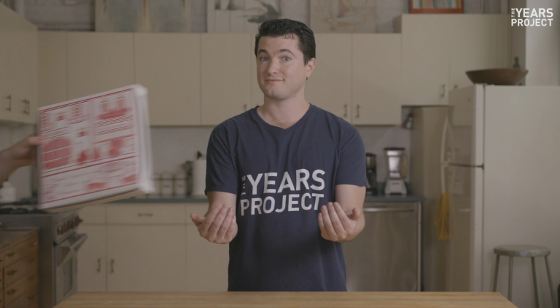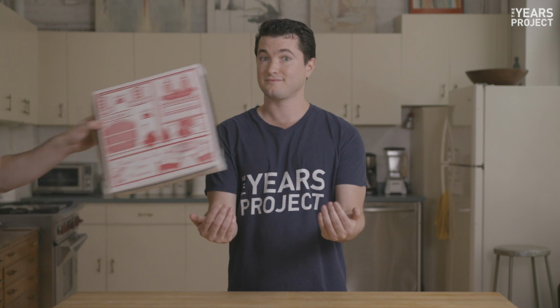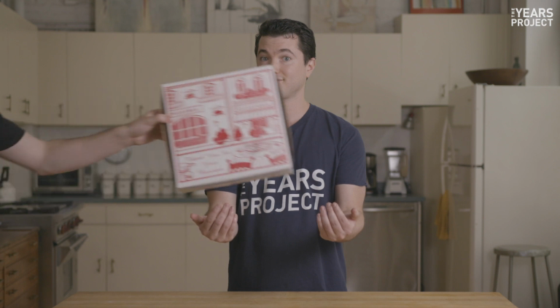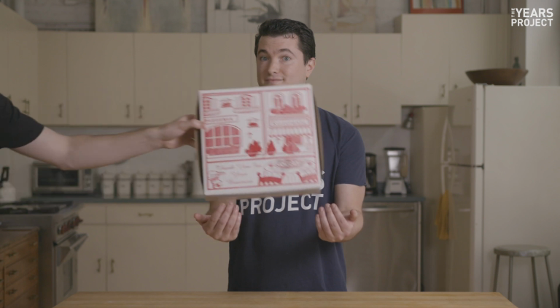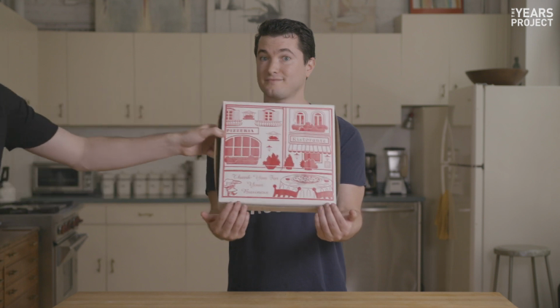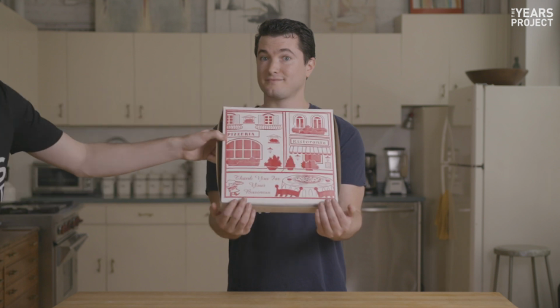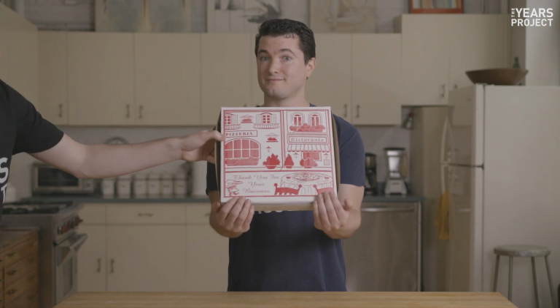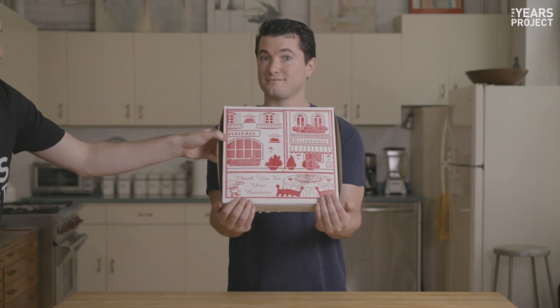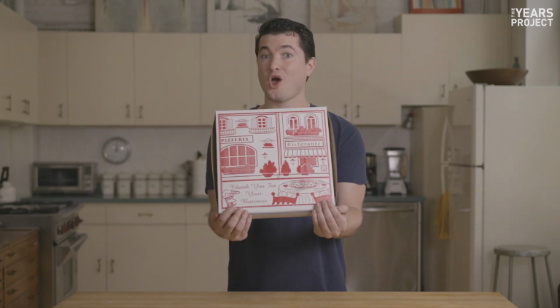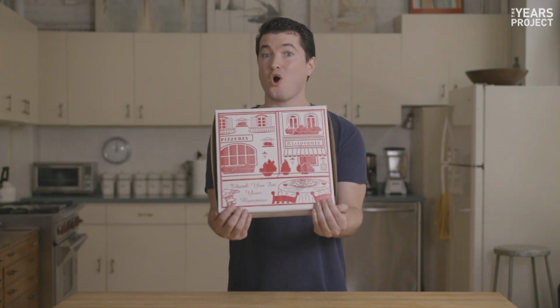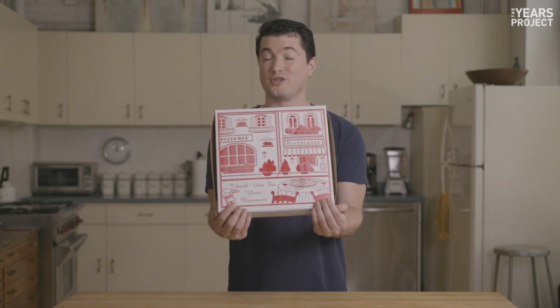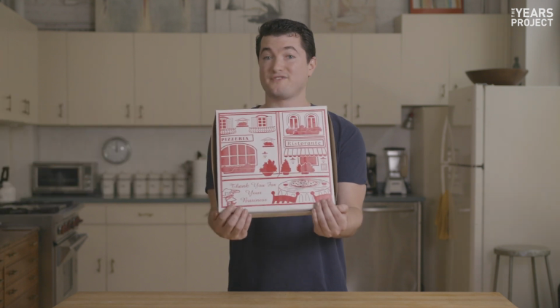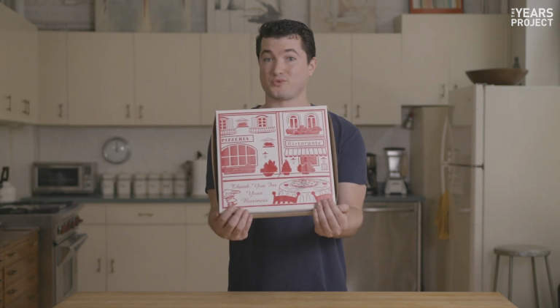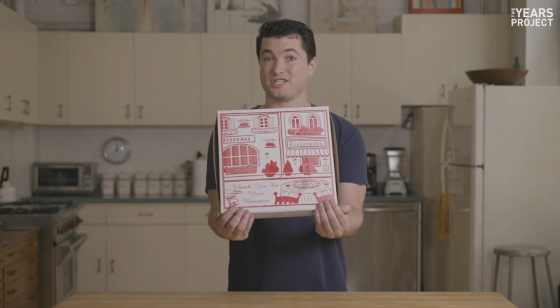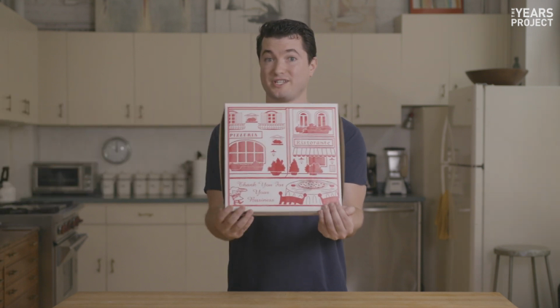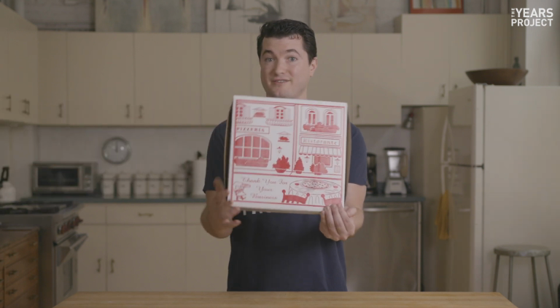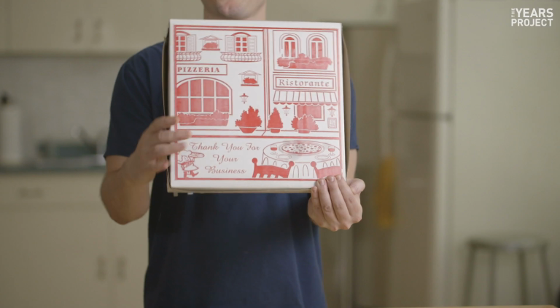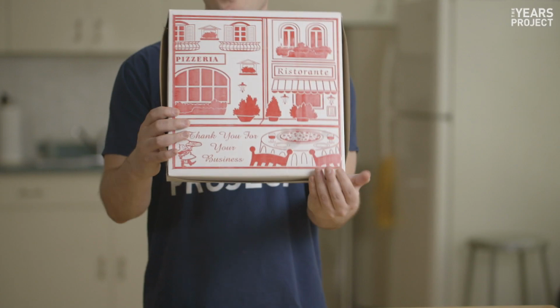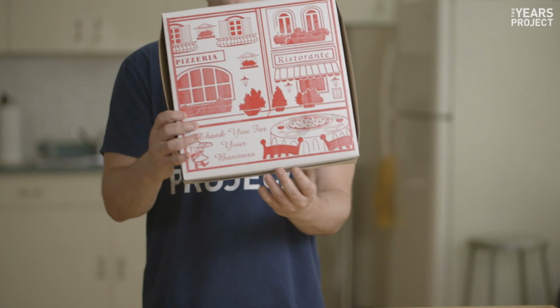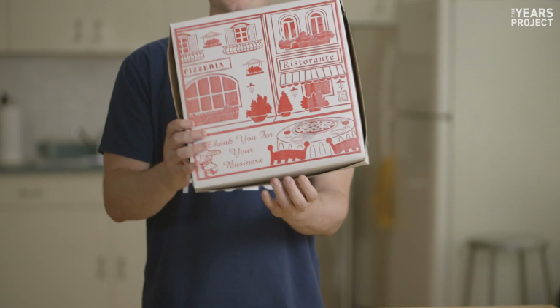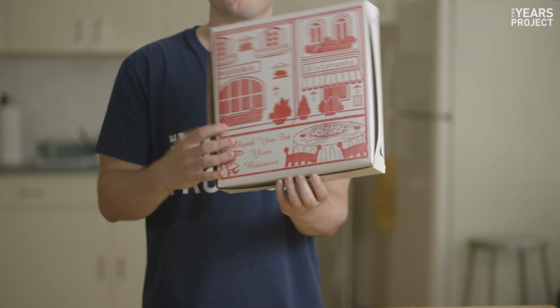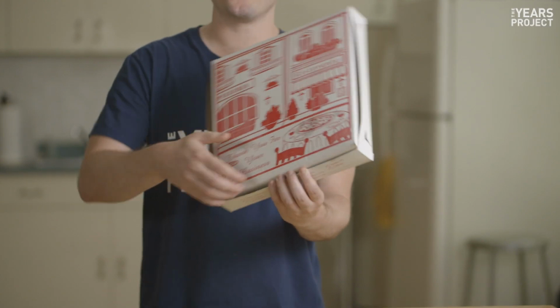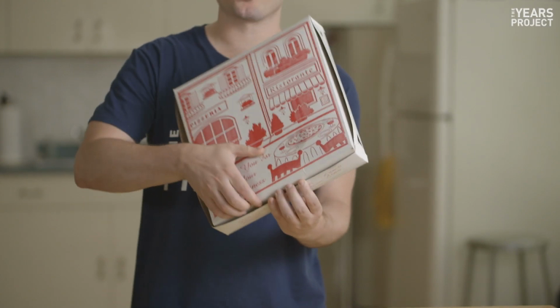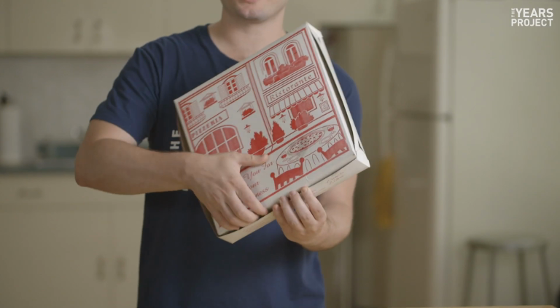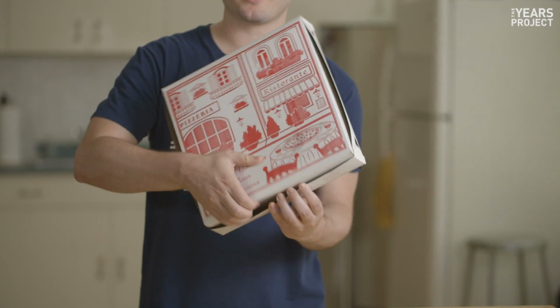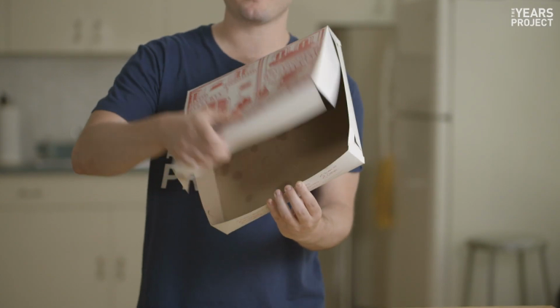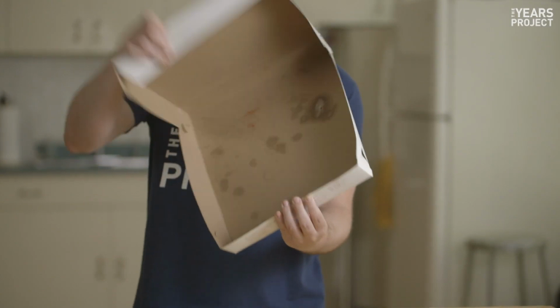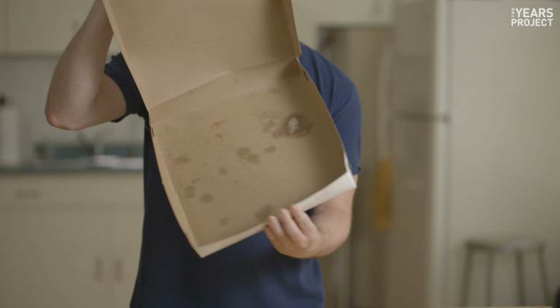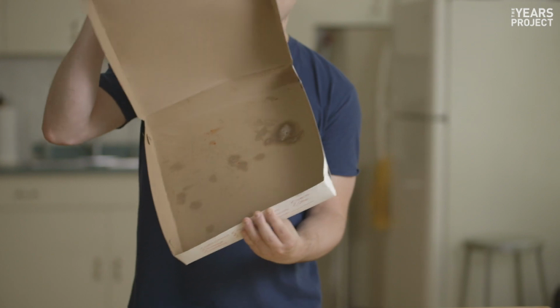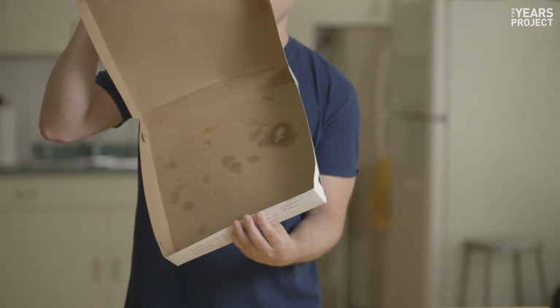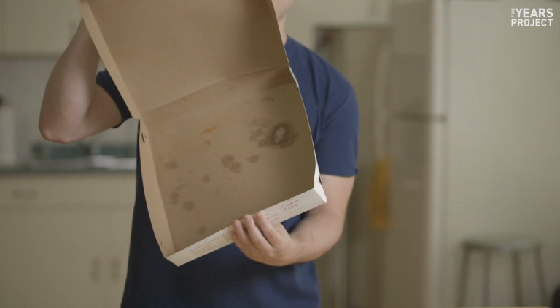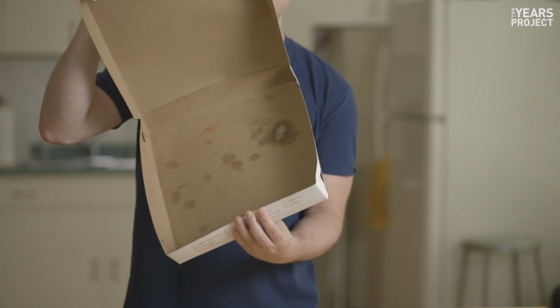Pizza box? Only if it's really clean. If it's got food or grease on it, throw it away.